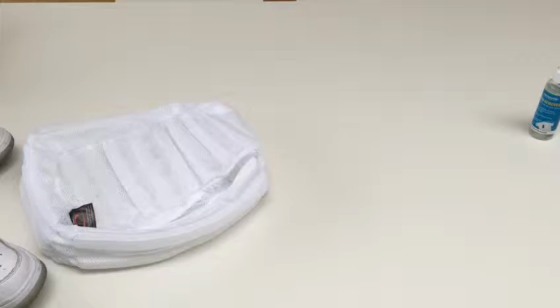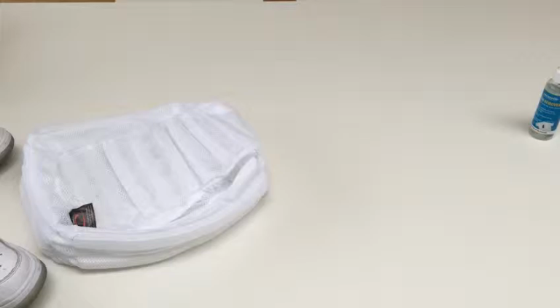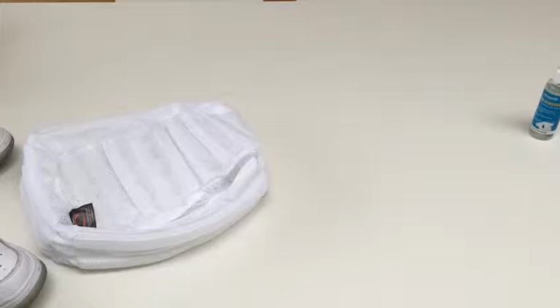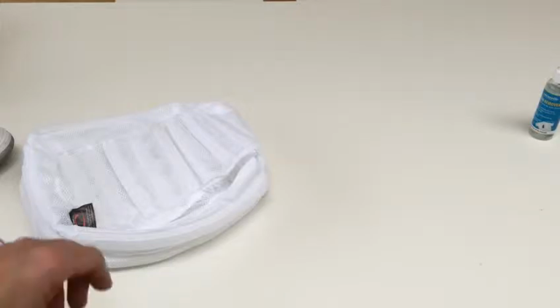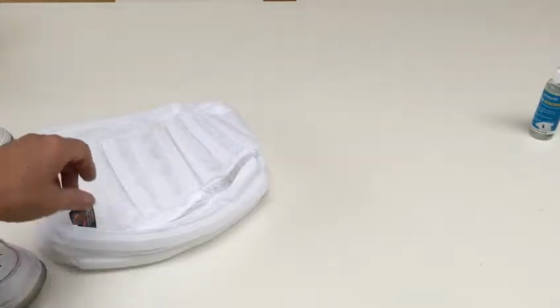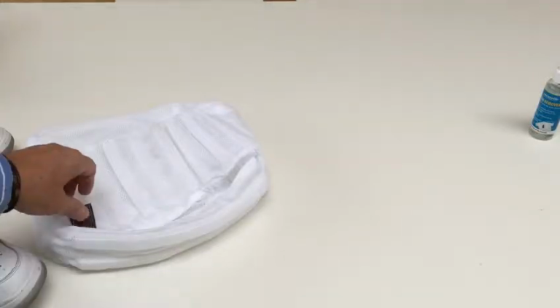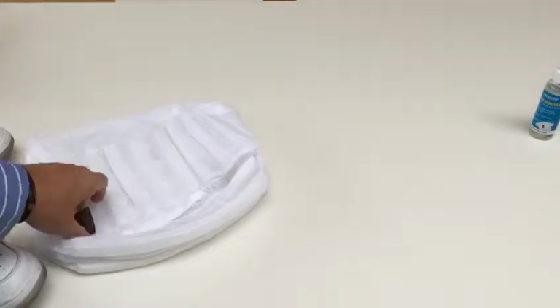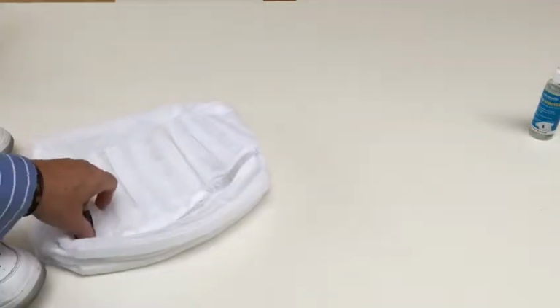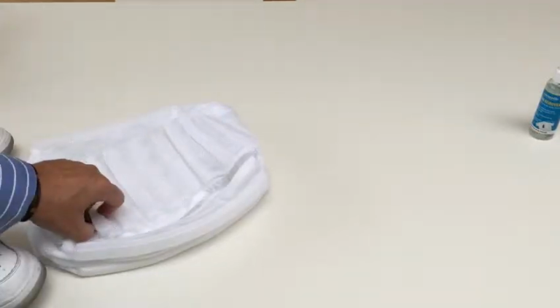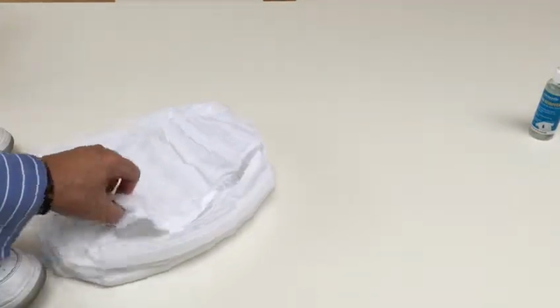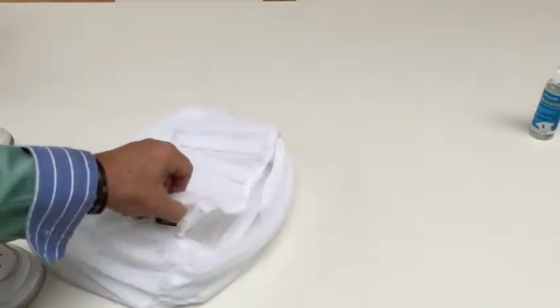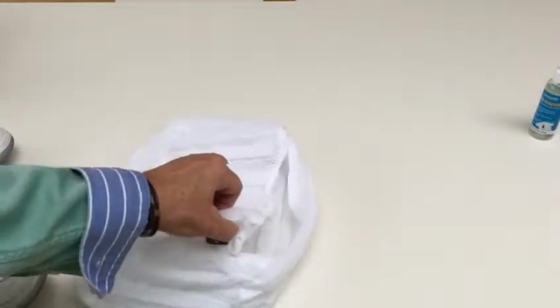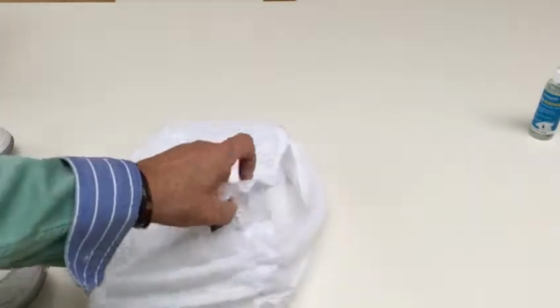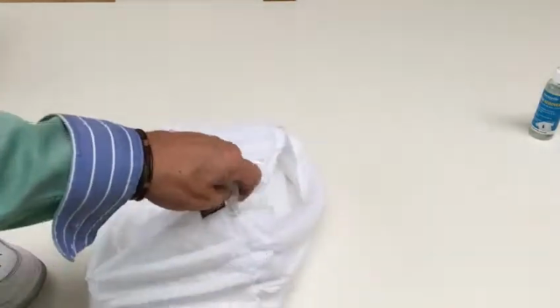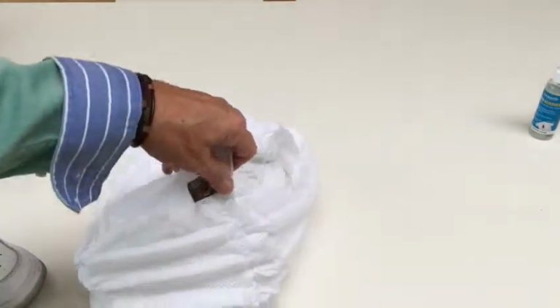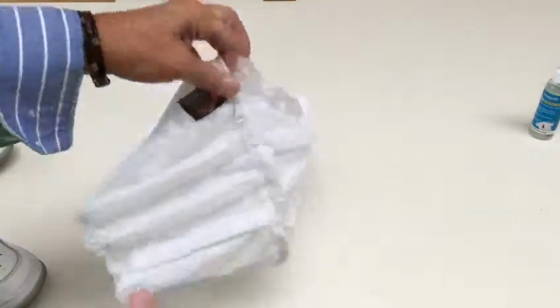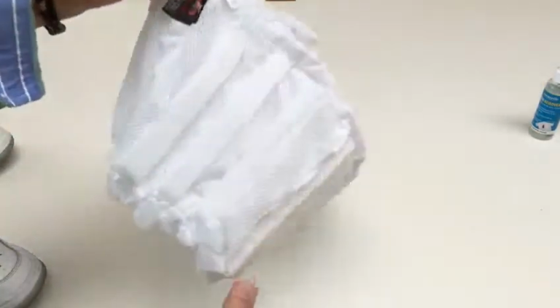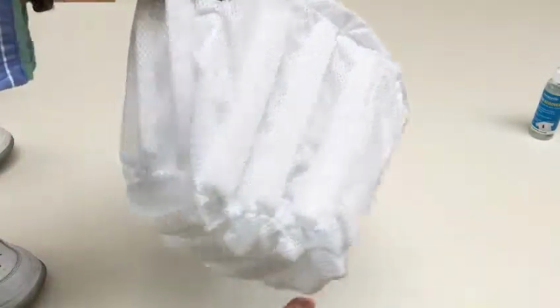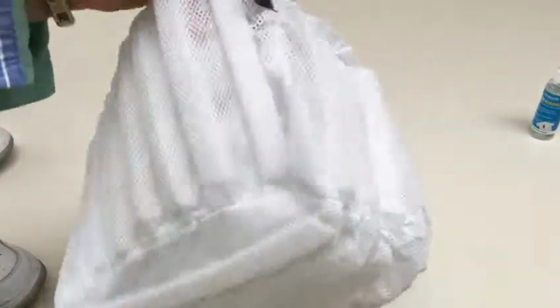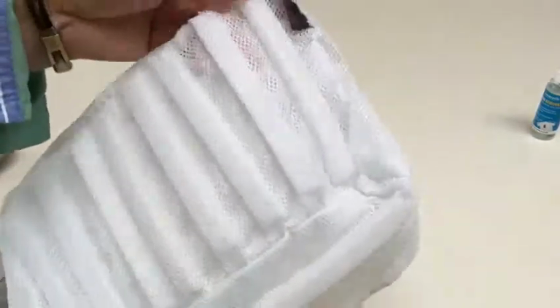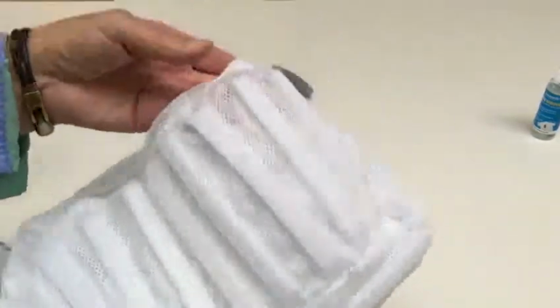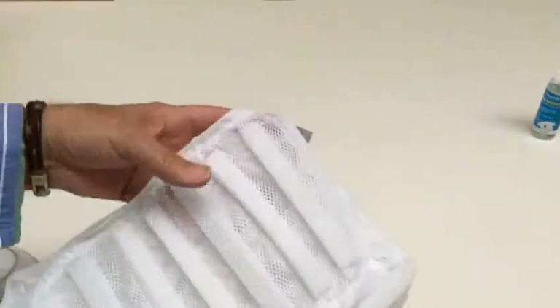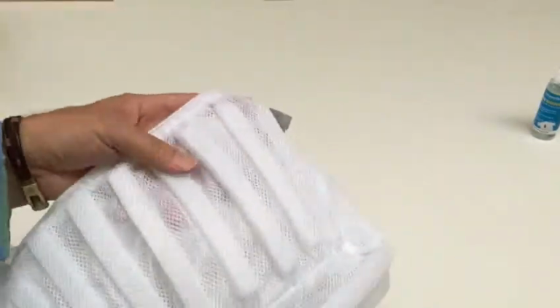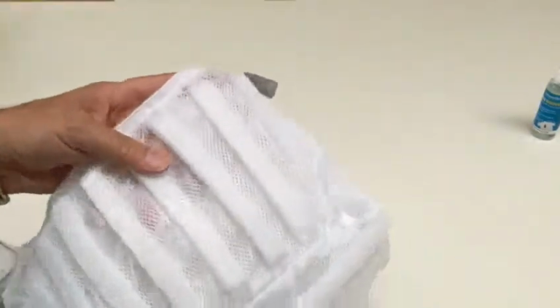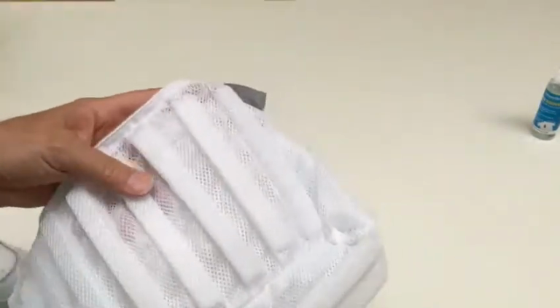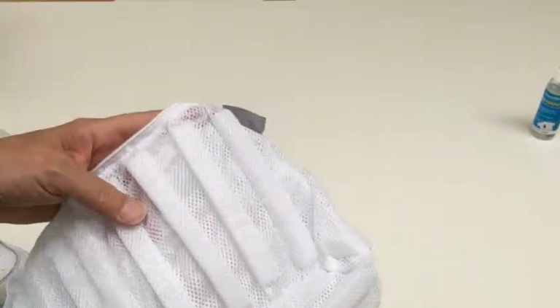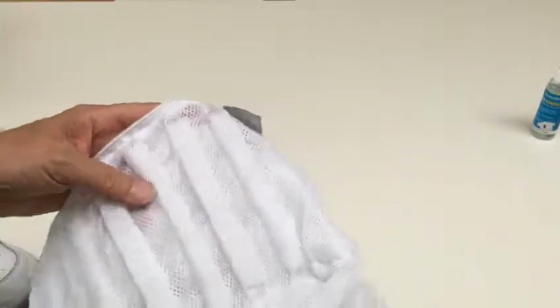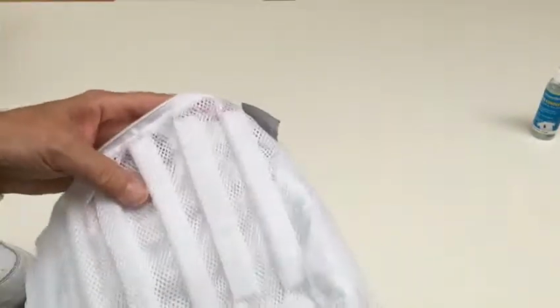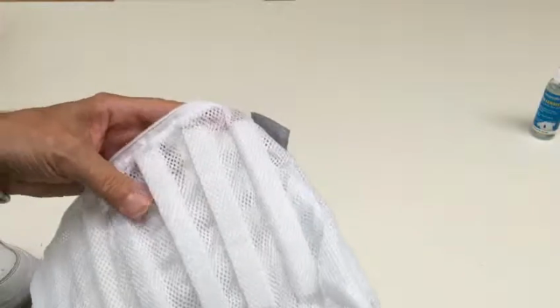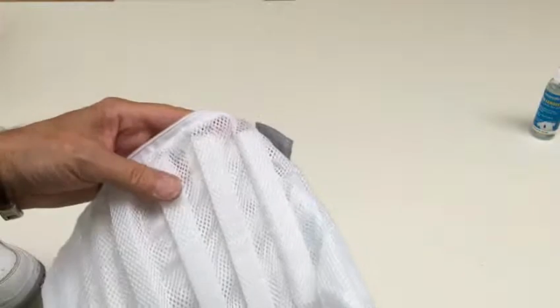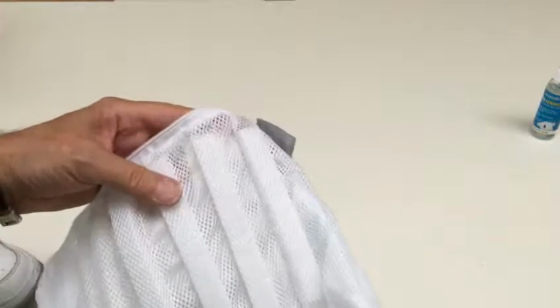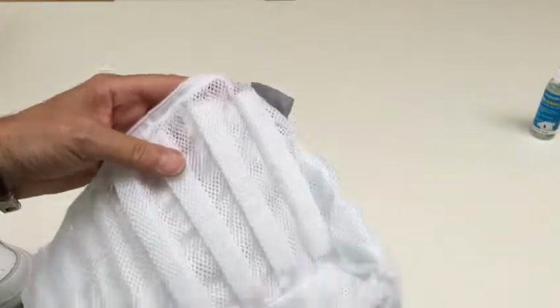Hello, this is Graham at Carousel Direct. I wanted to tell you about one of our products which we make ourselves.